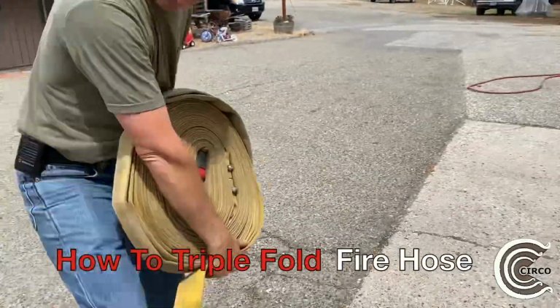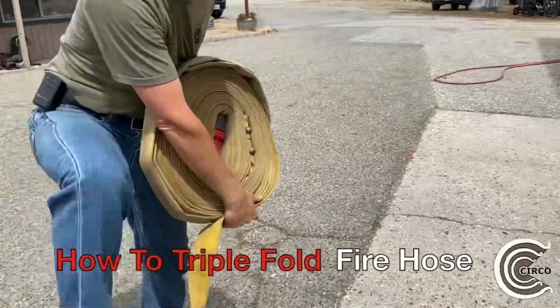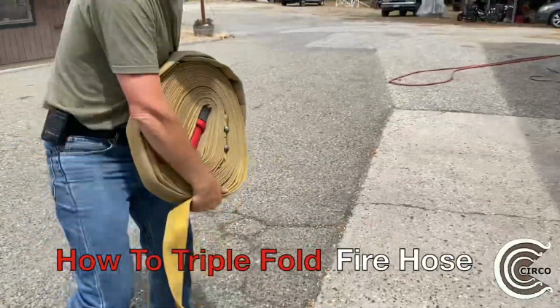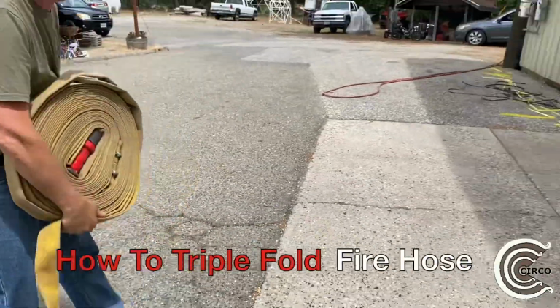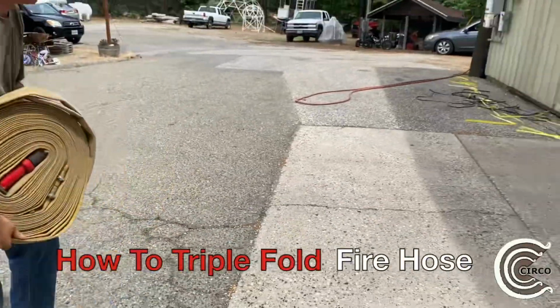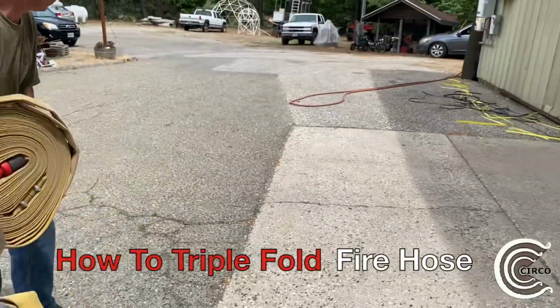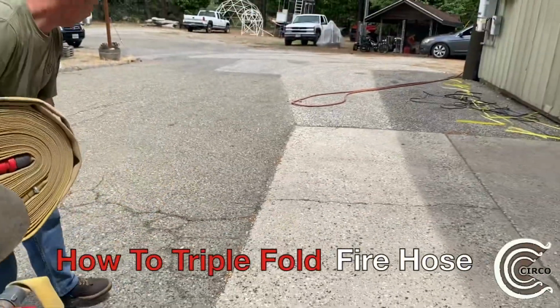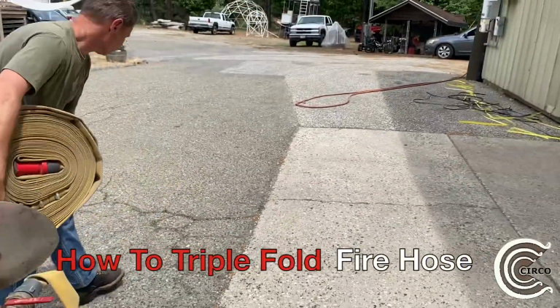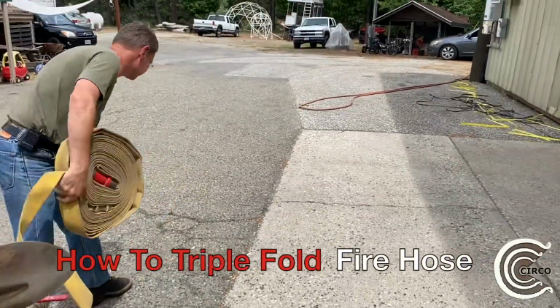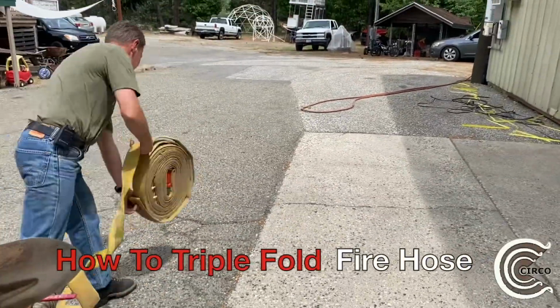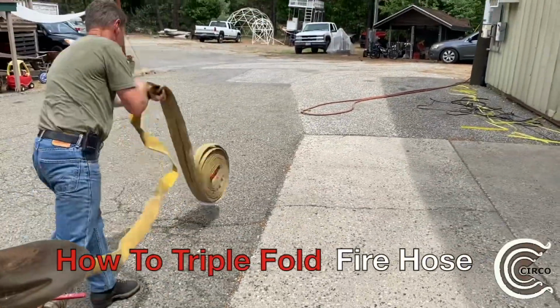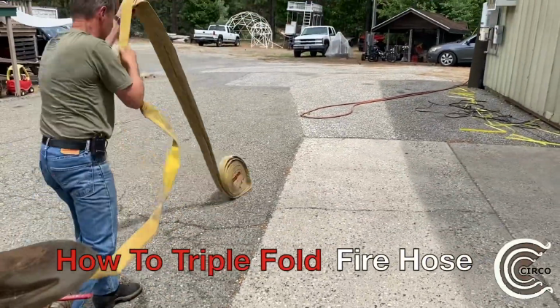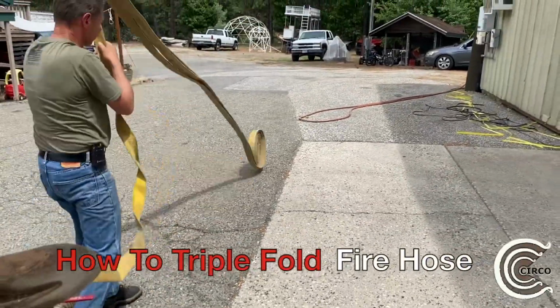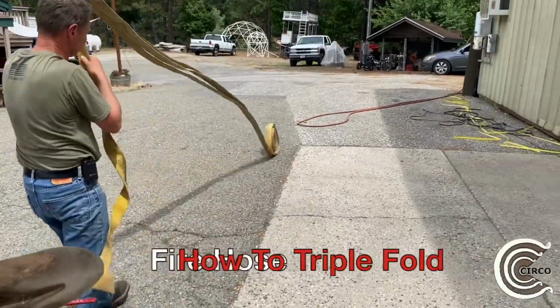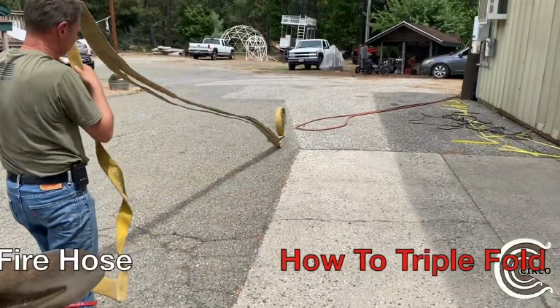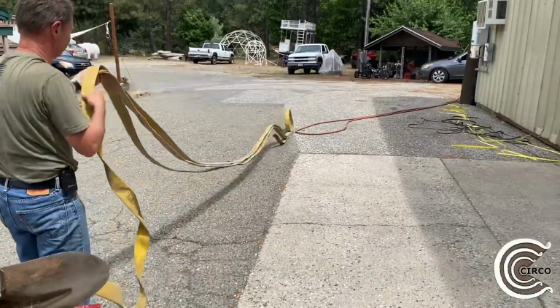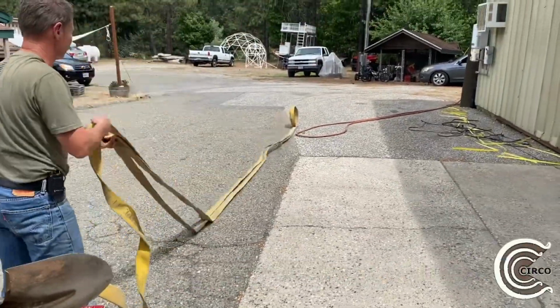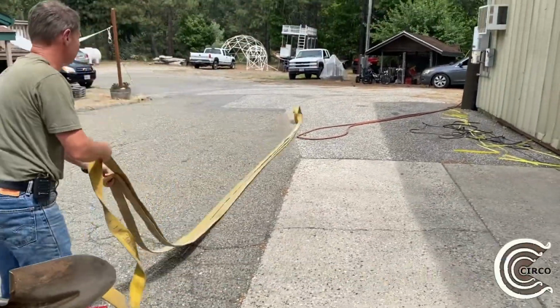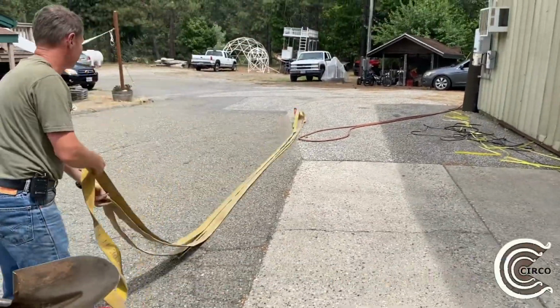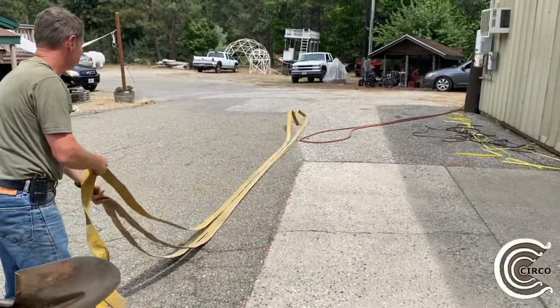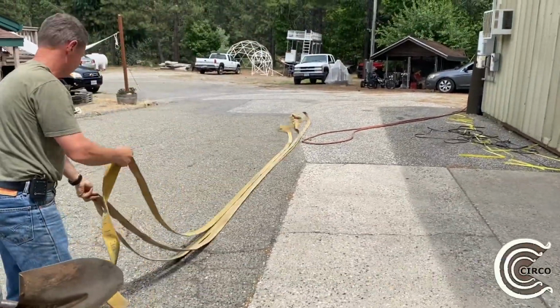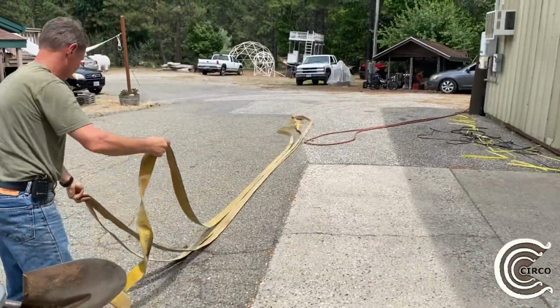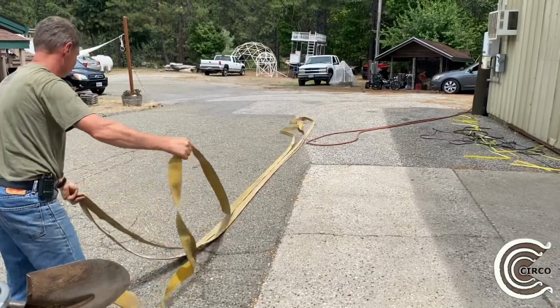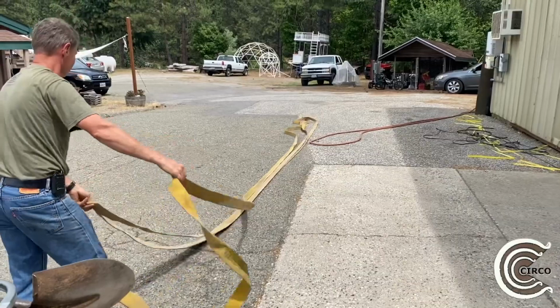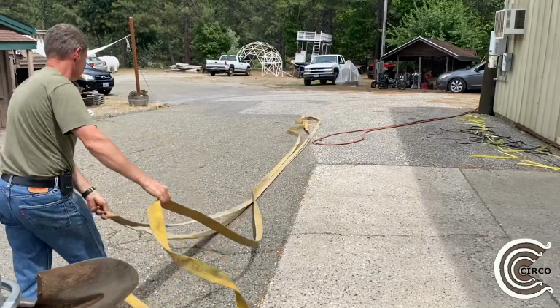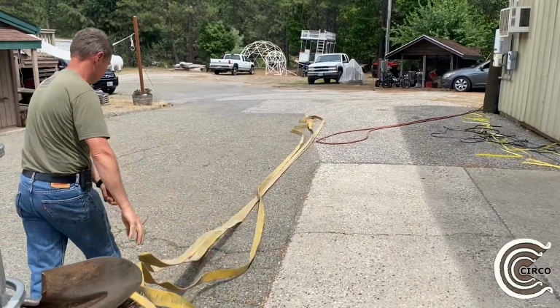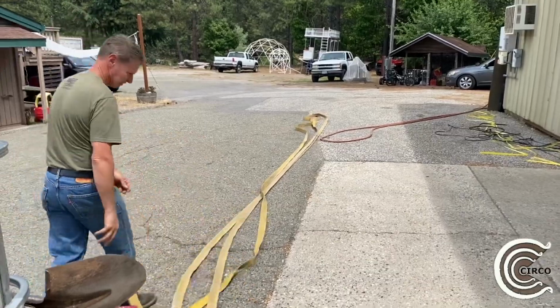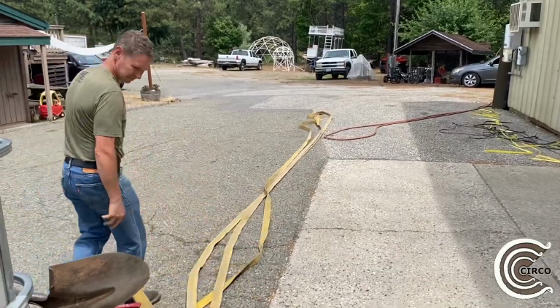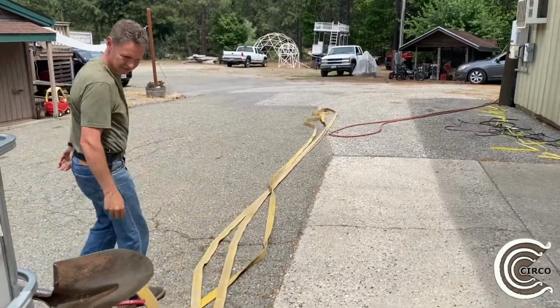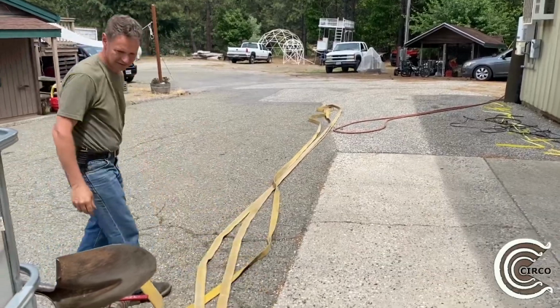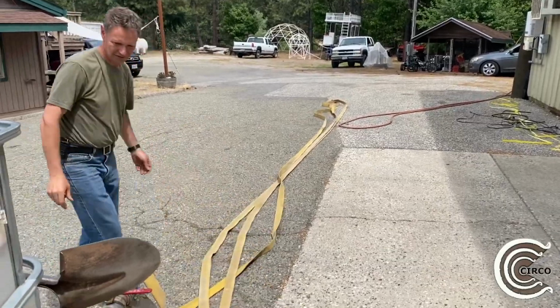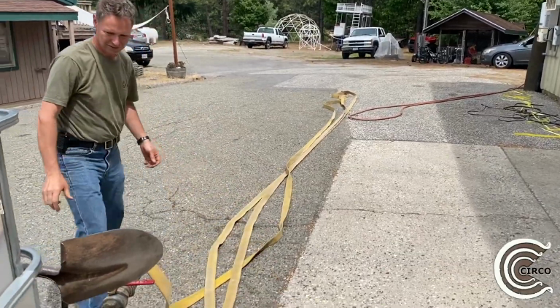The roll that you're seeing him roll out is called a triple fold, and we're going to show you how to build that at the end of this video.